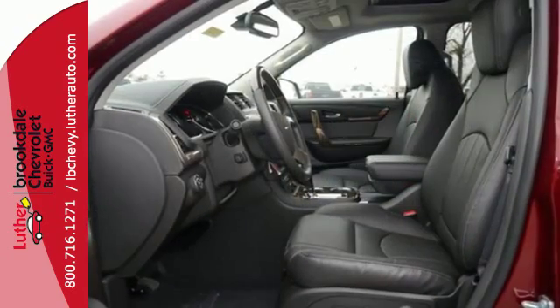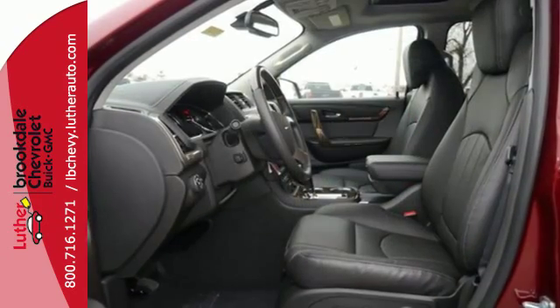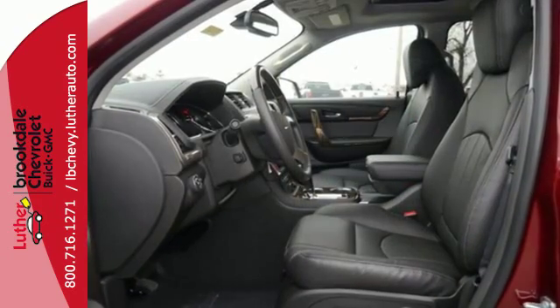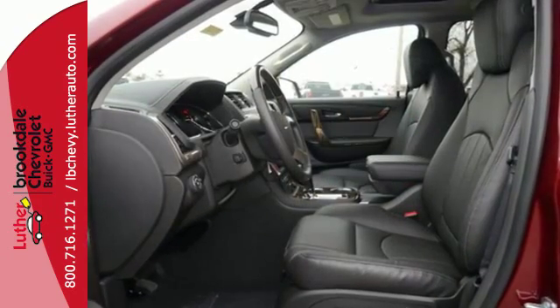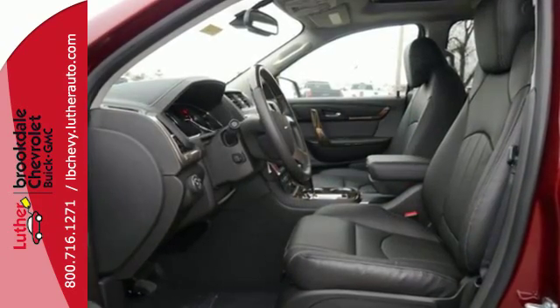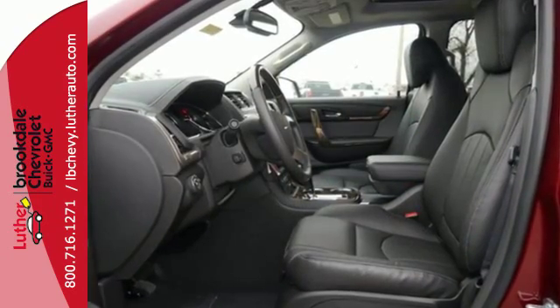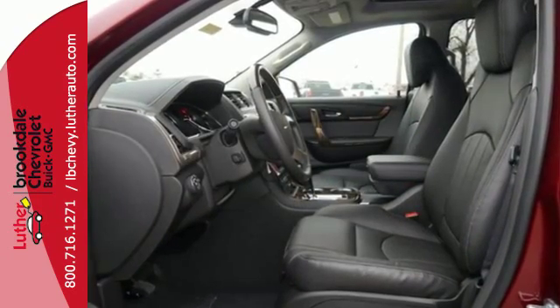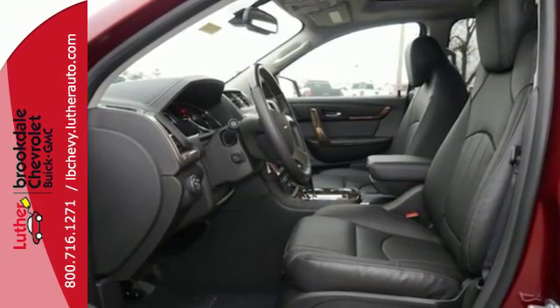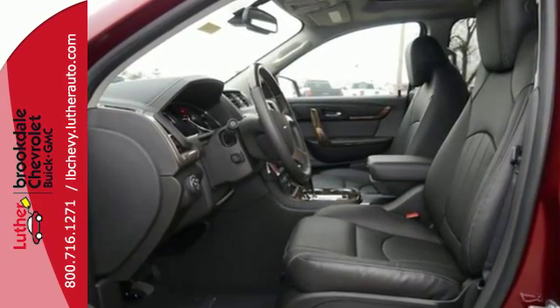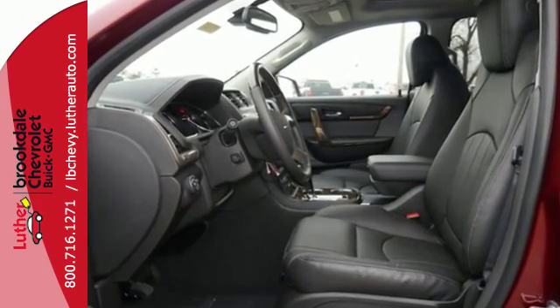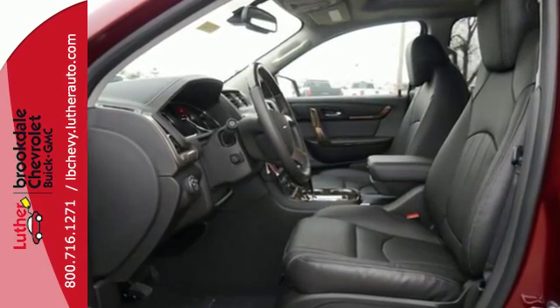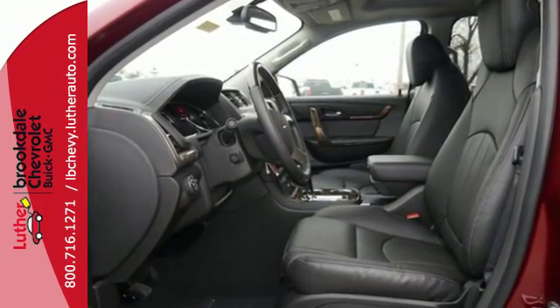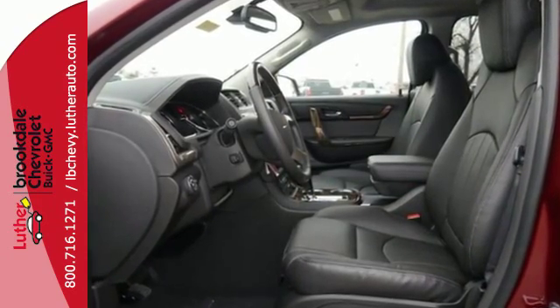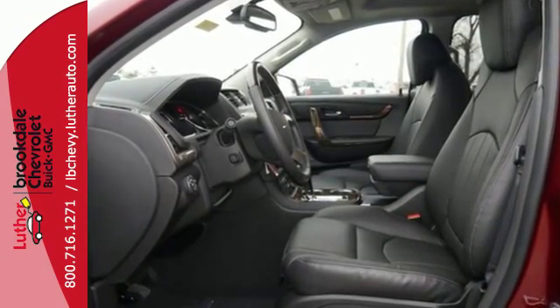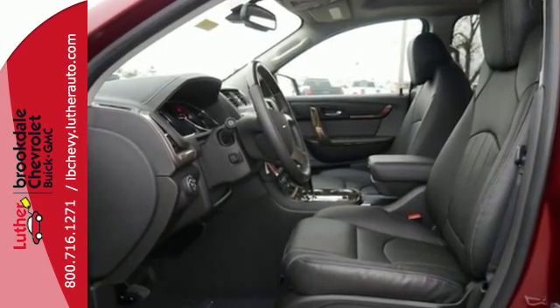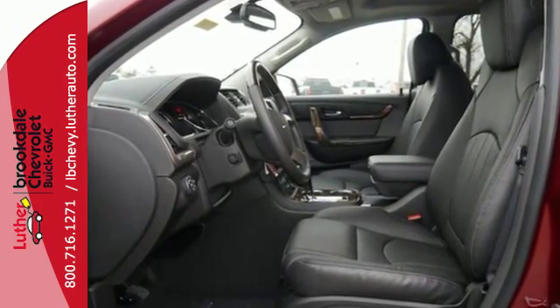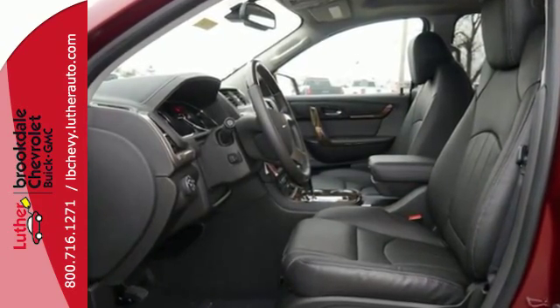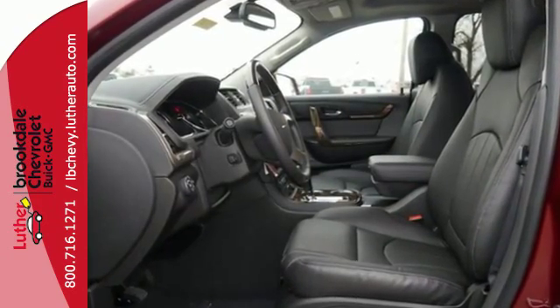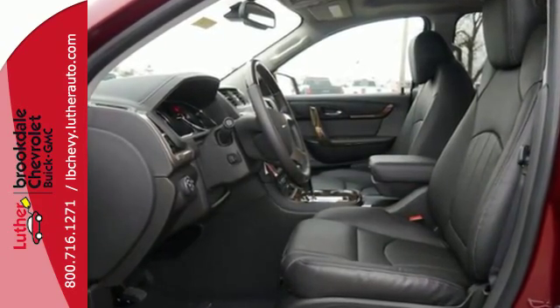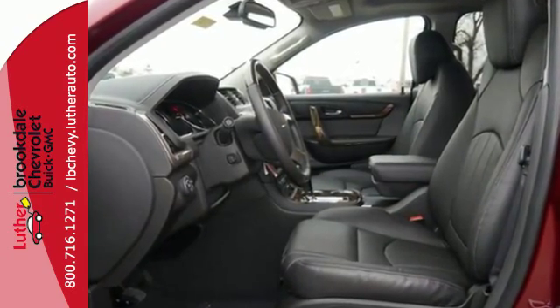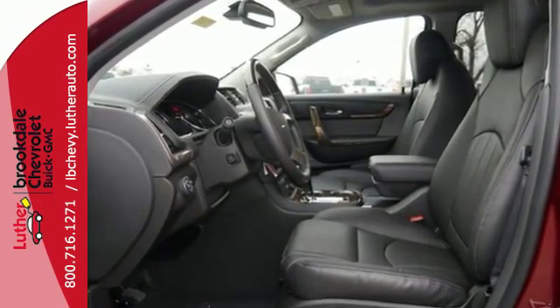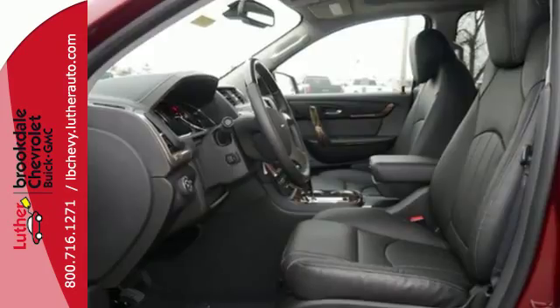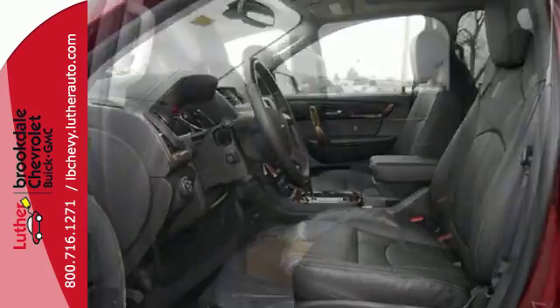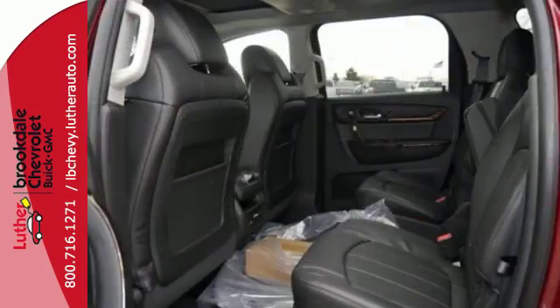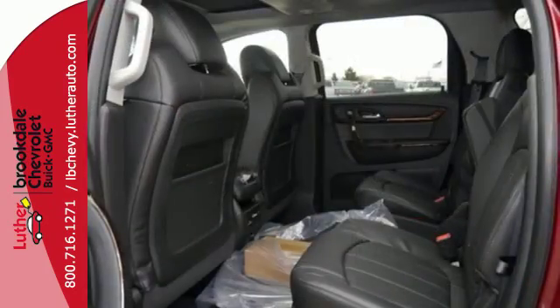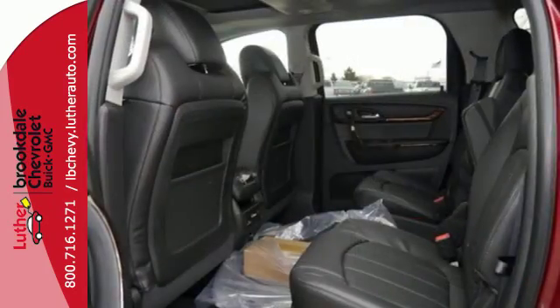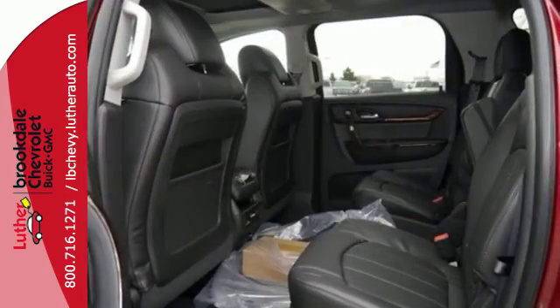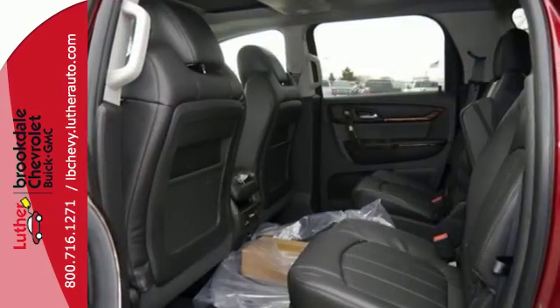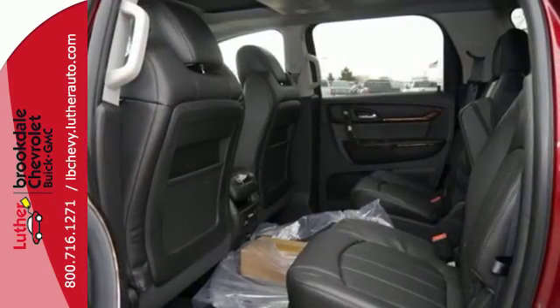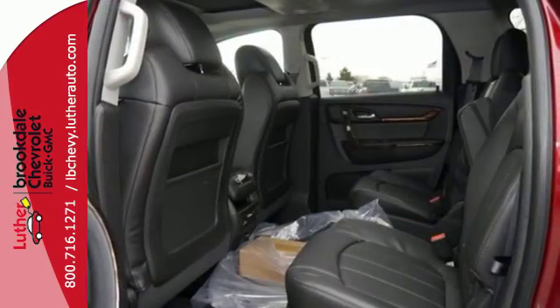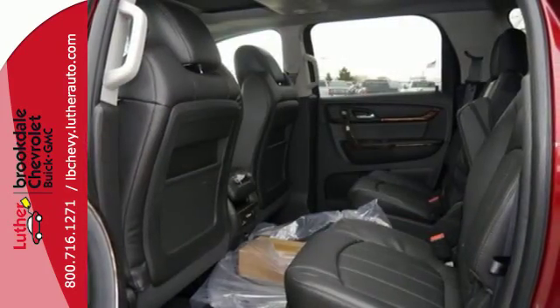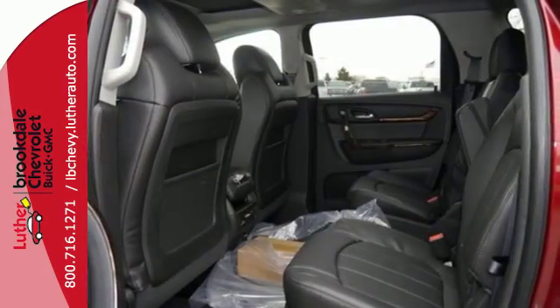With an easy-access third row with the Smart Slide Seating System, the whole family can ride in comfort.